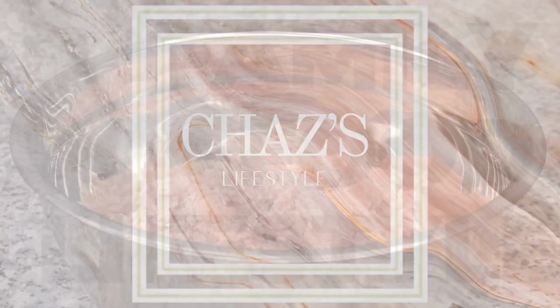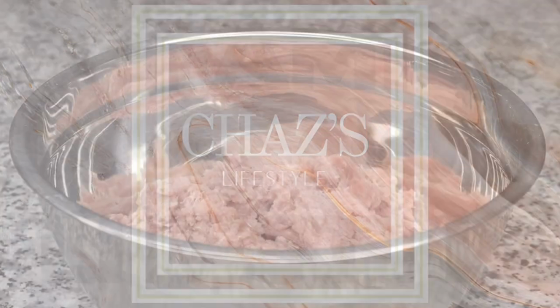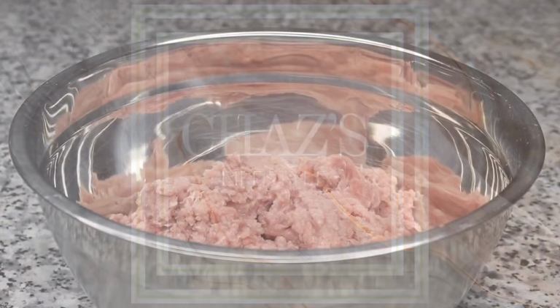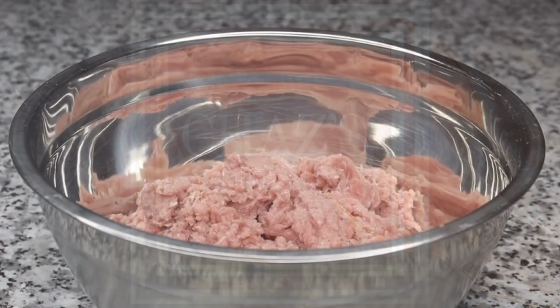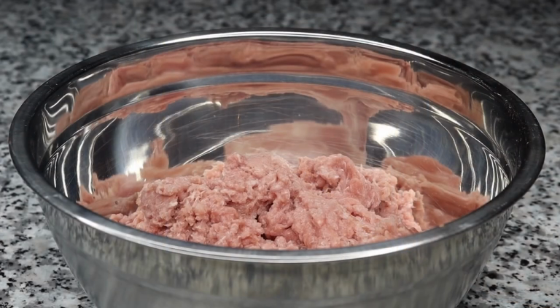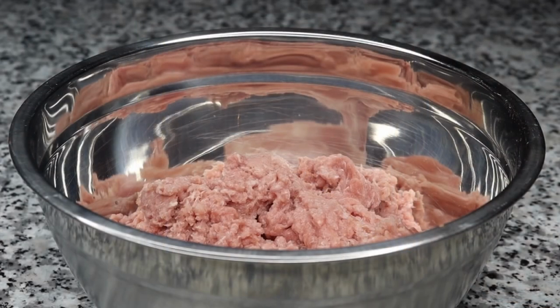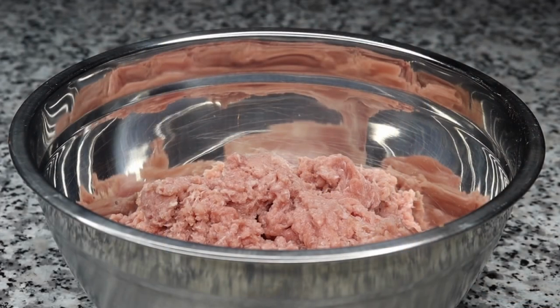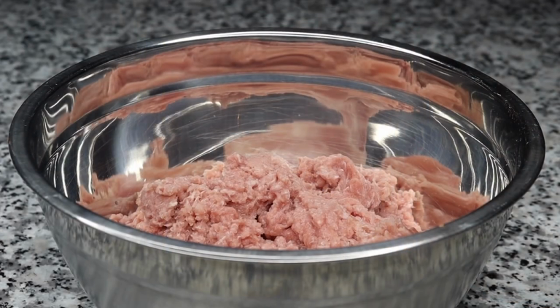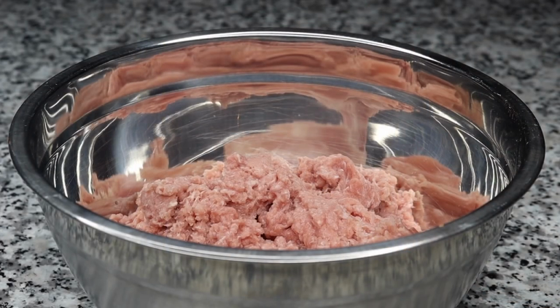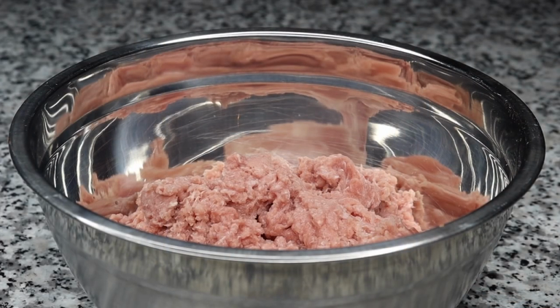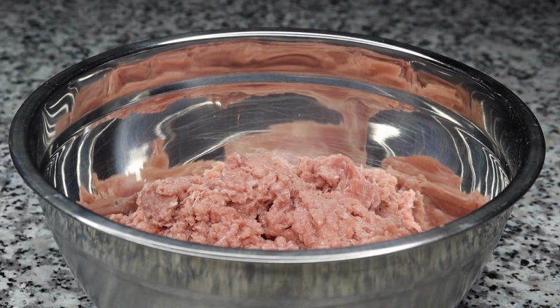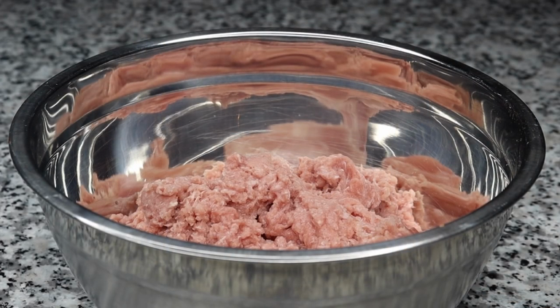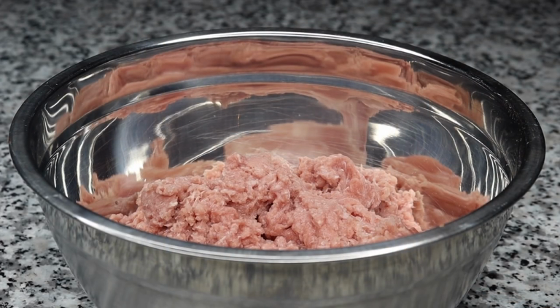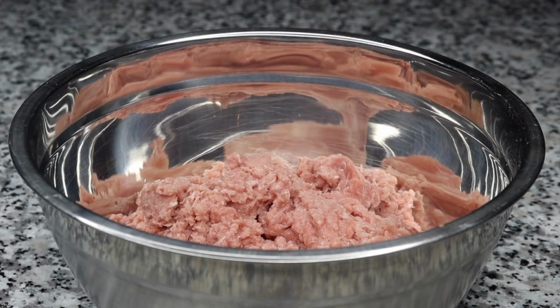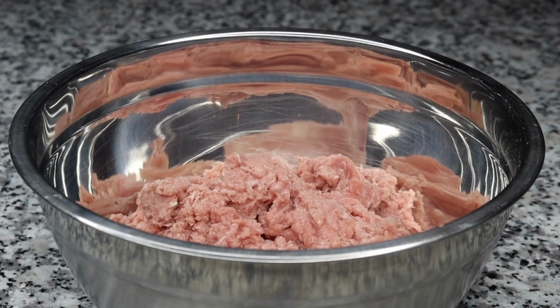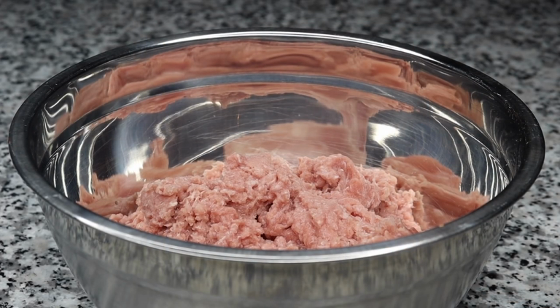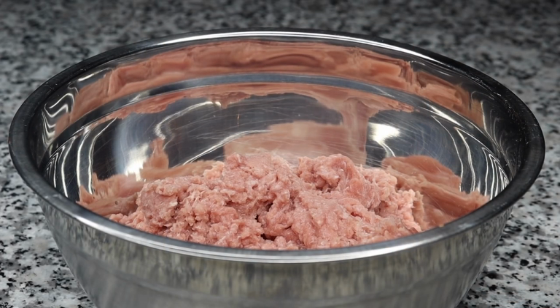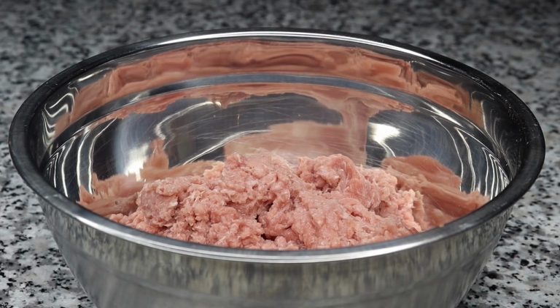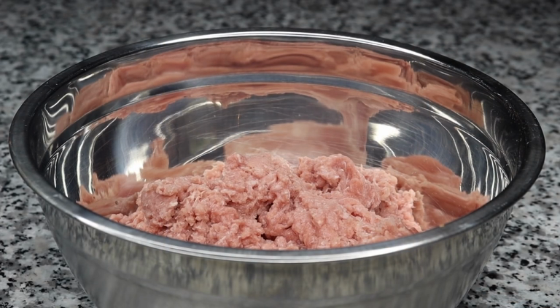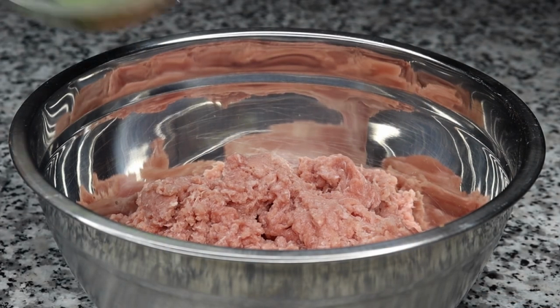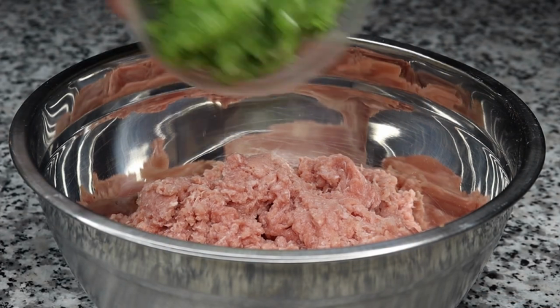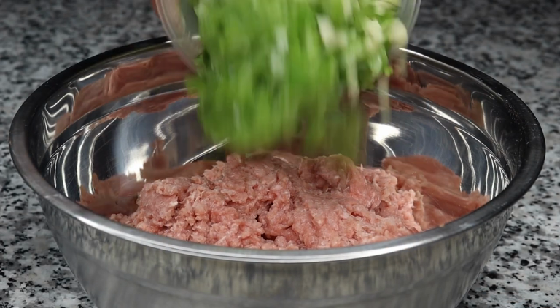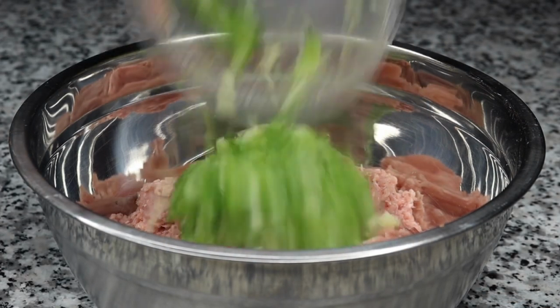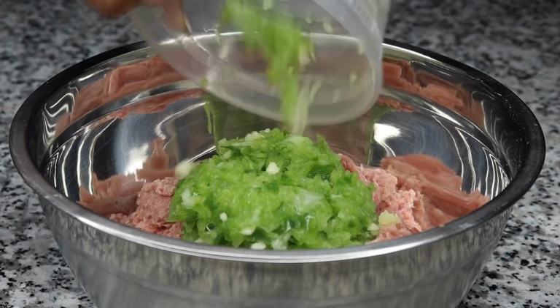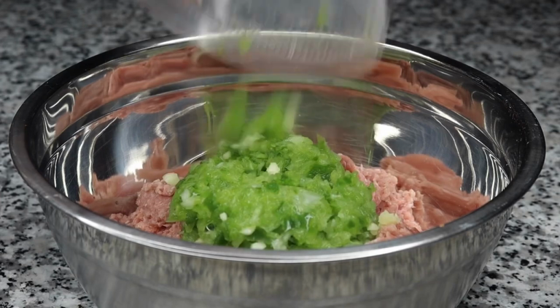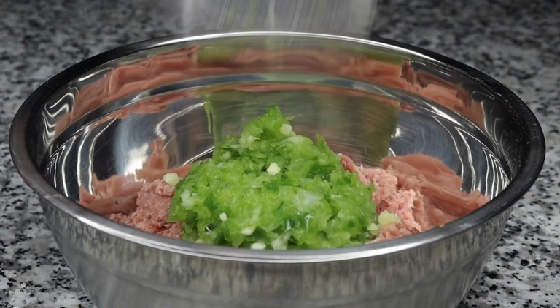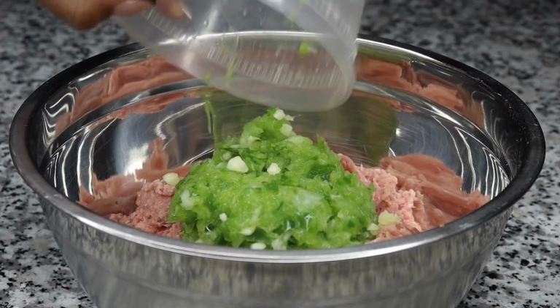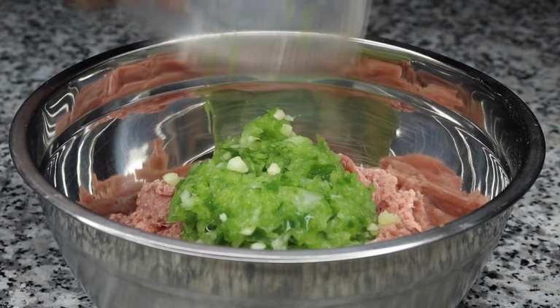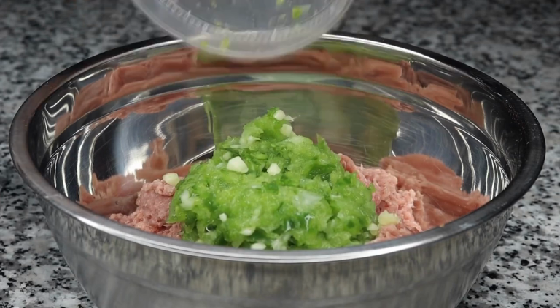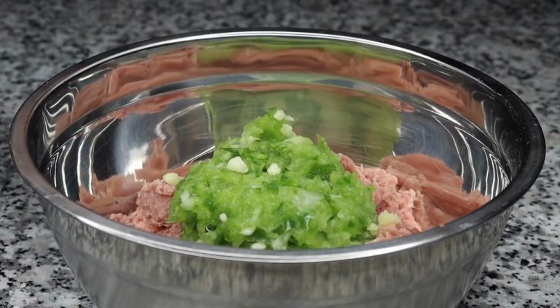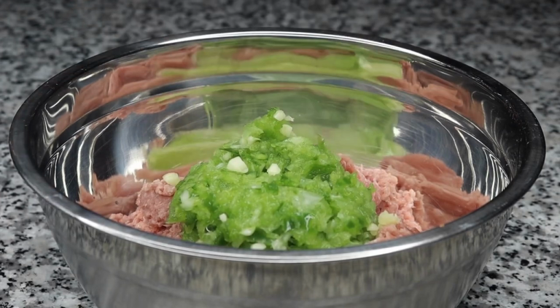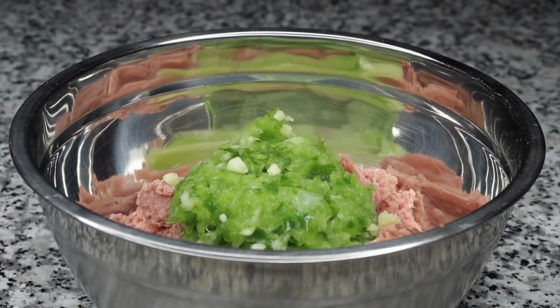All of my ingredients are listed down below in the description box so make sure you take a screenshot of that. So here I have some ground turkey.